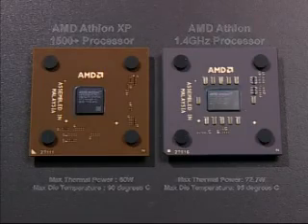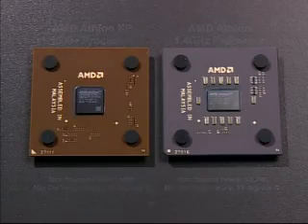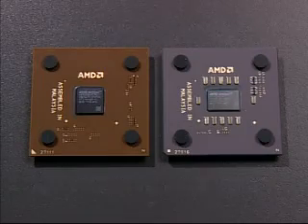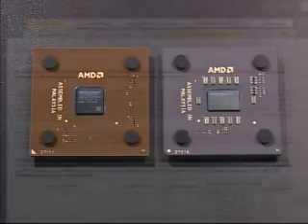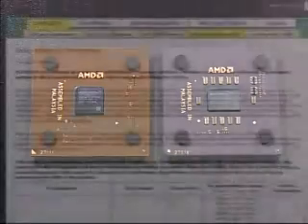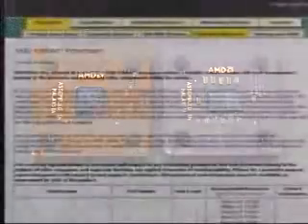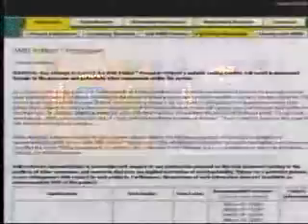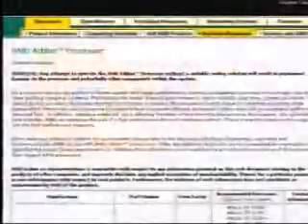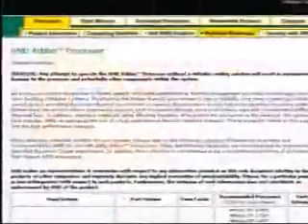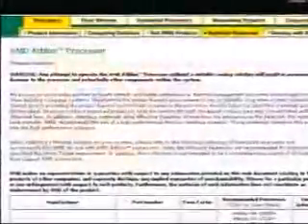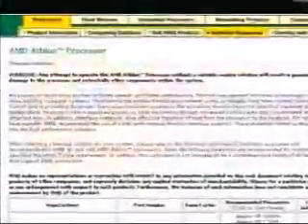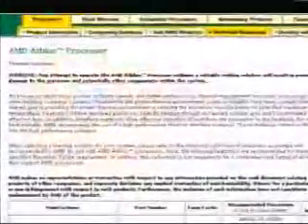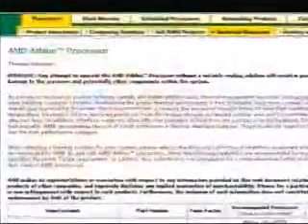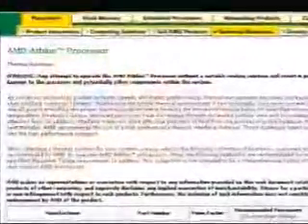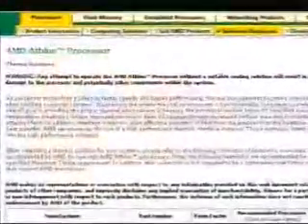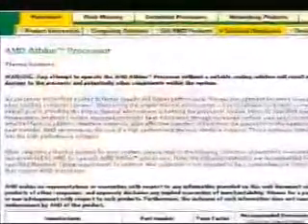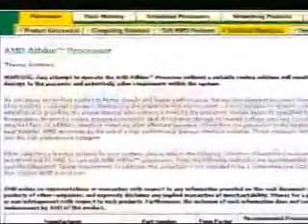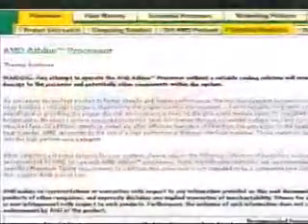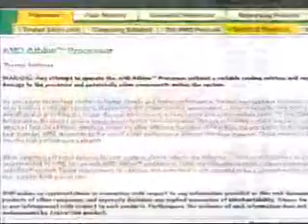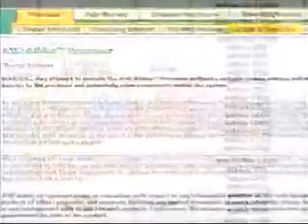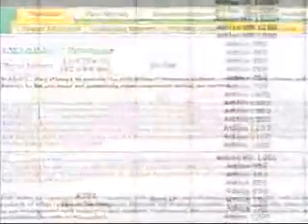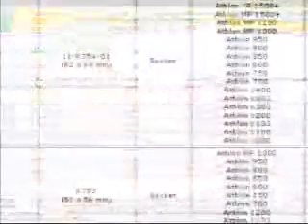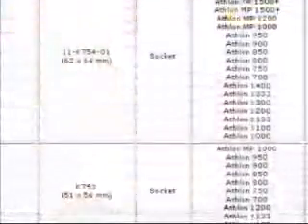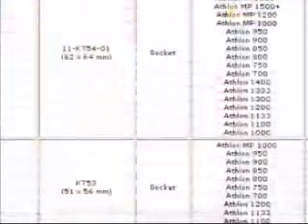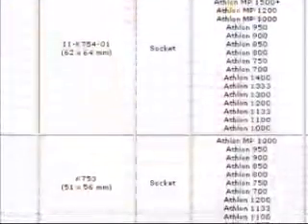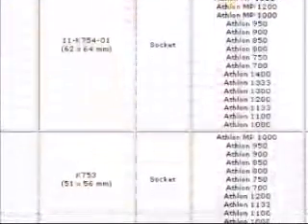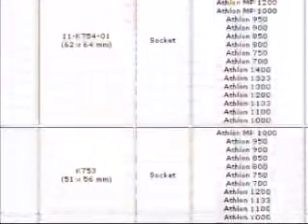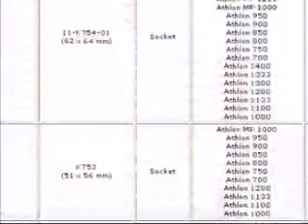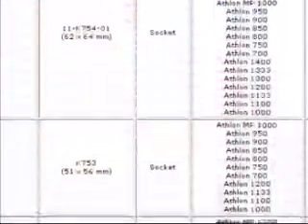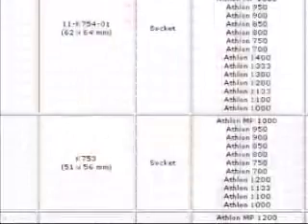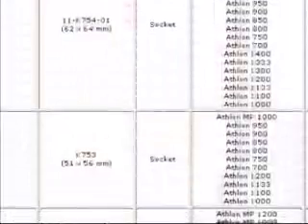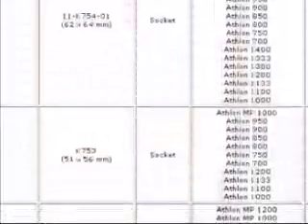The AMD website contains a full directory of thermal solutions that have been validated and the corresponding processor speeds.